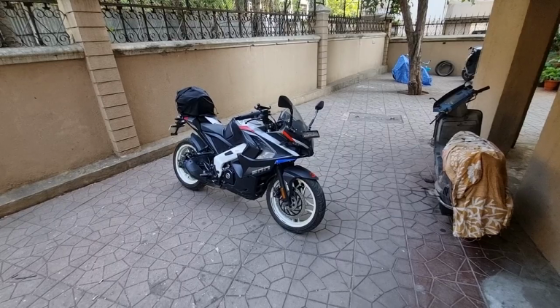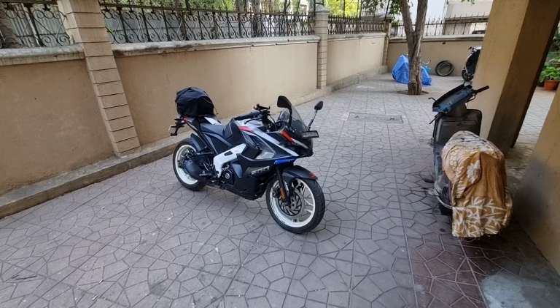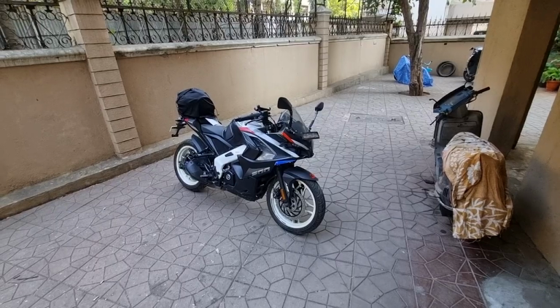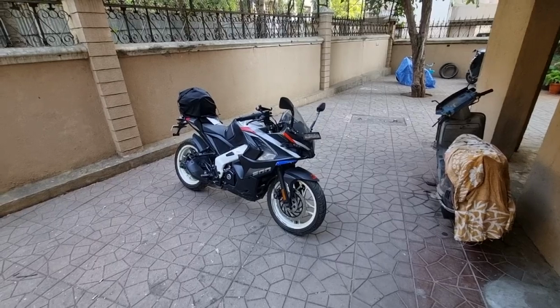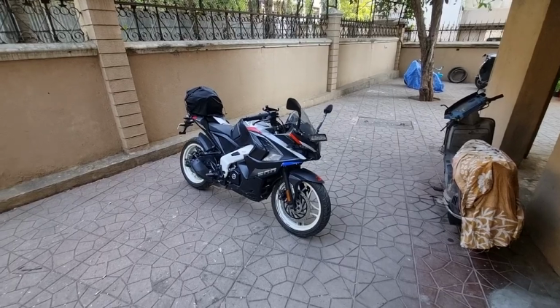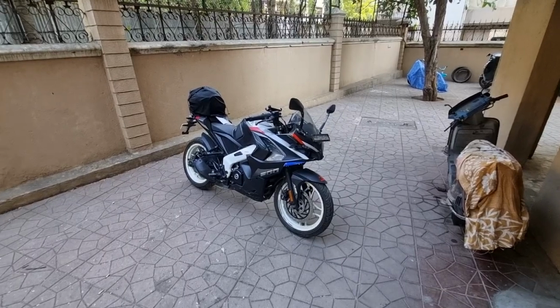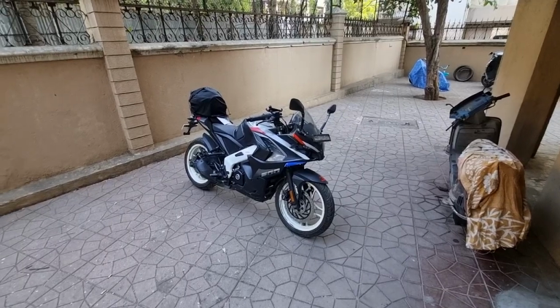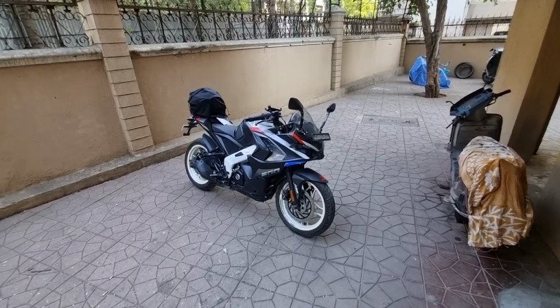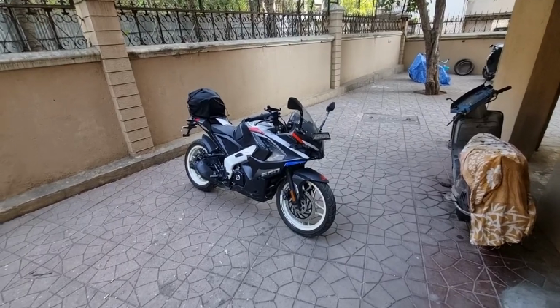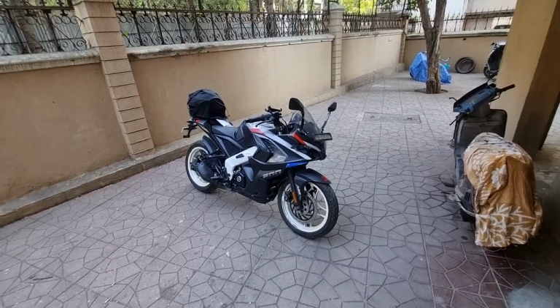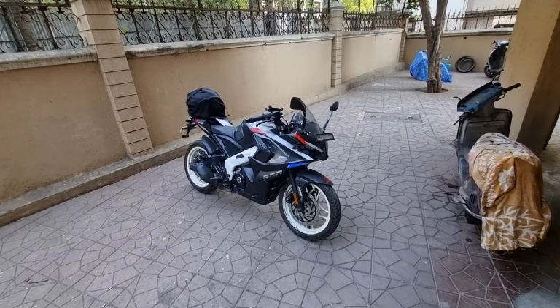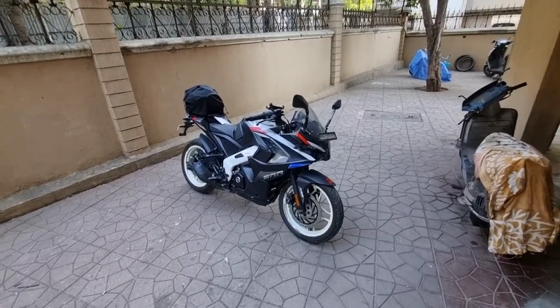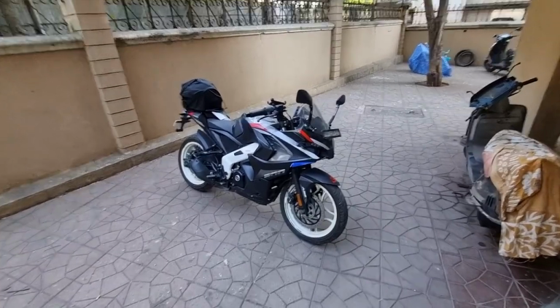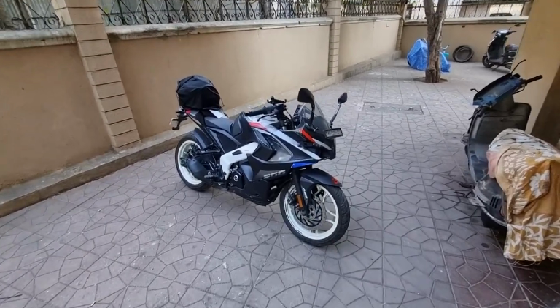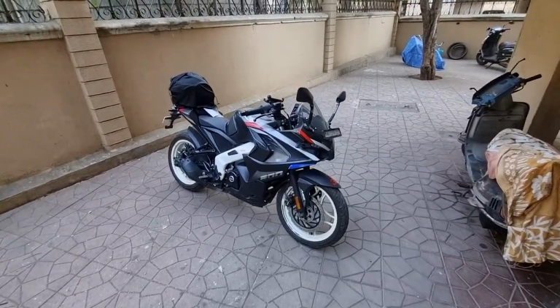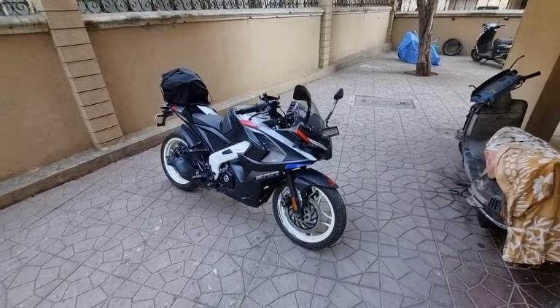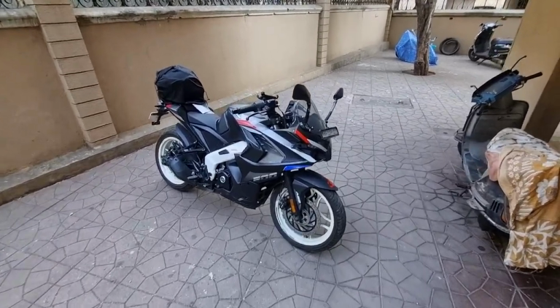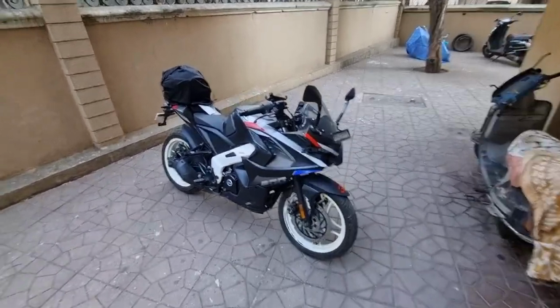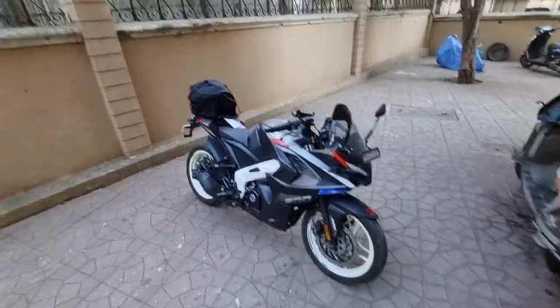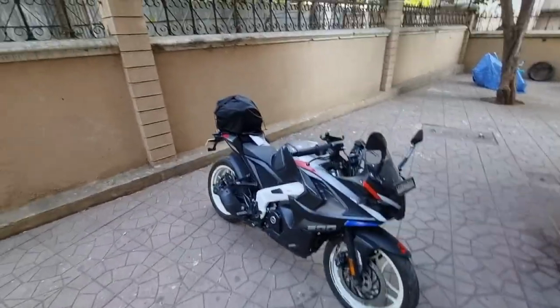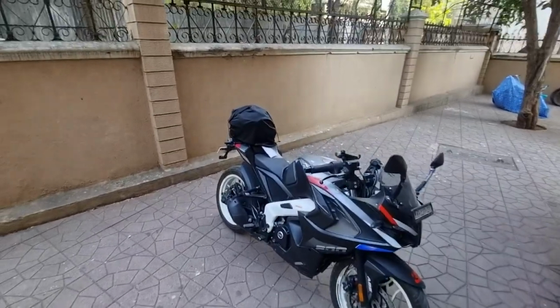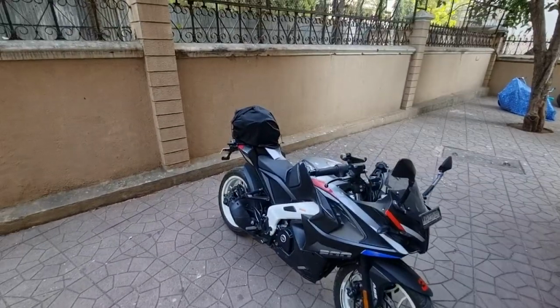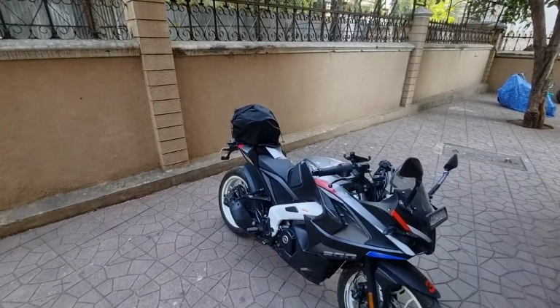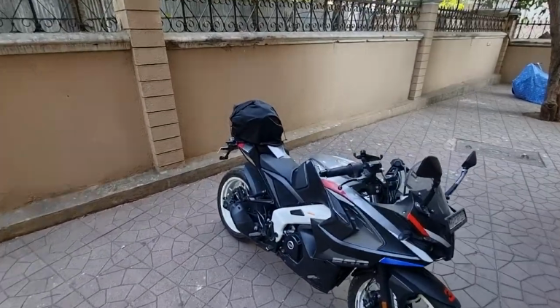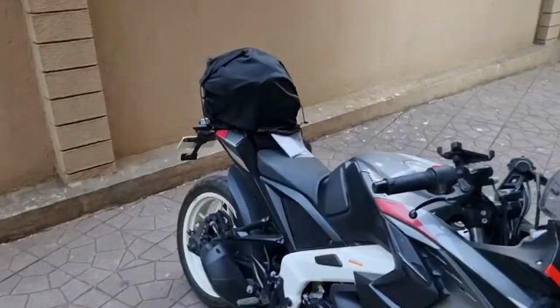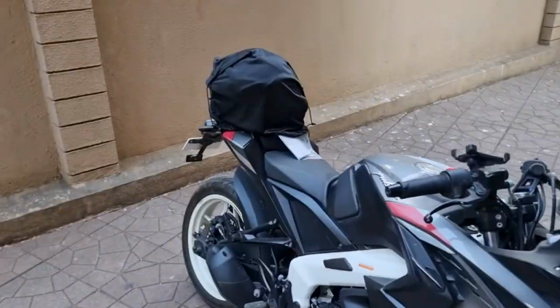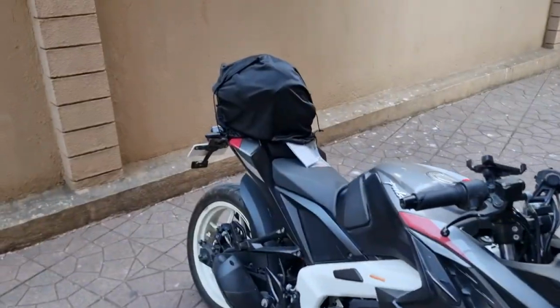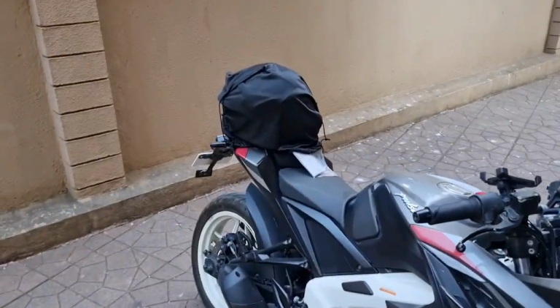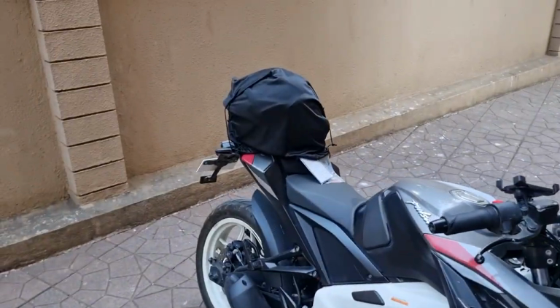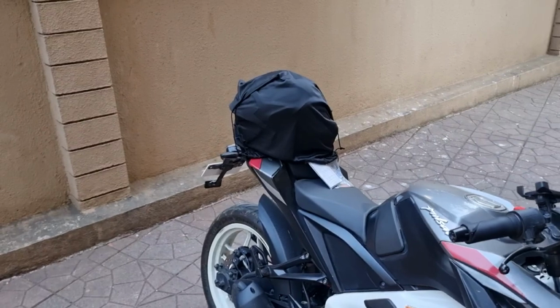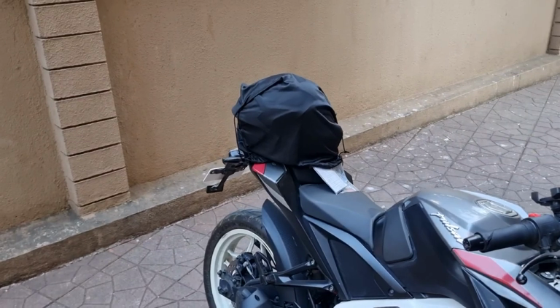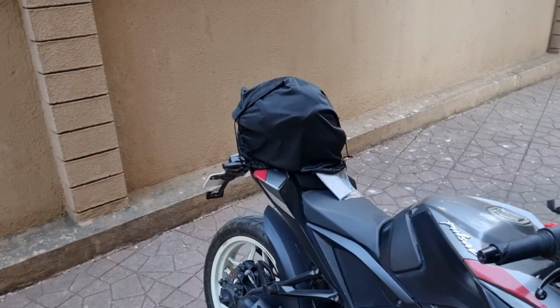Hey guys, welcome to another video. This is my RS200 and that is my new helmet.